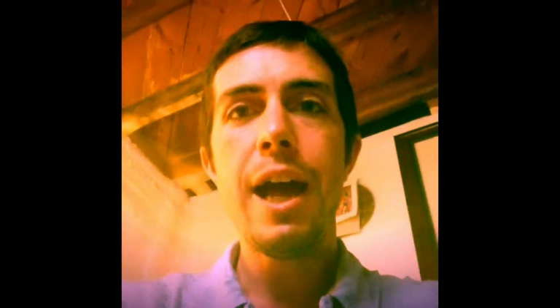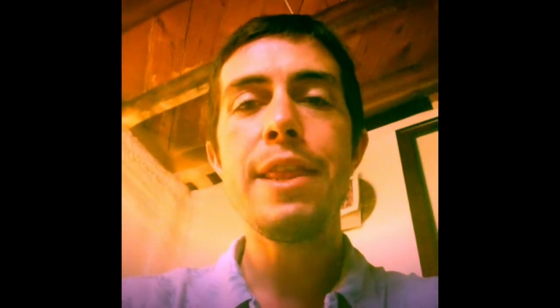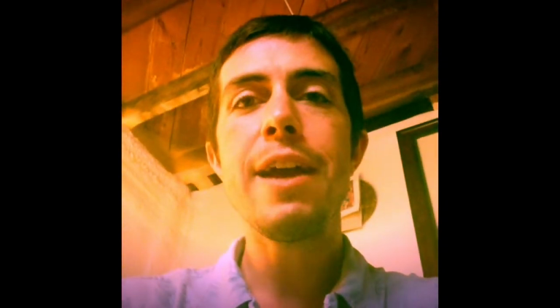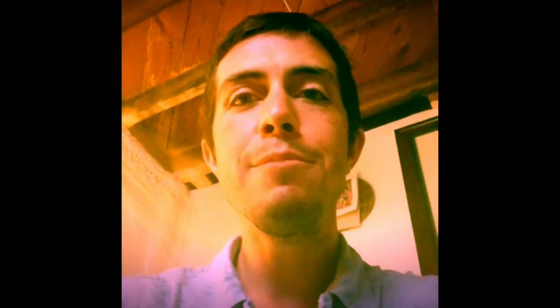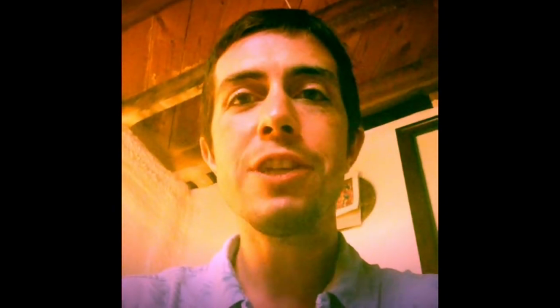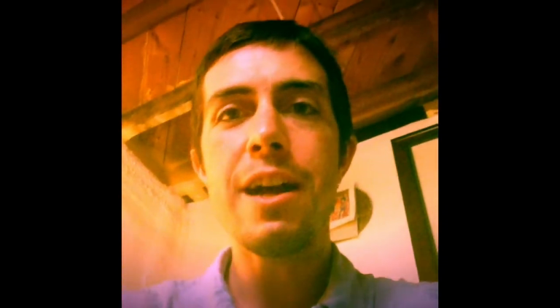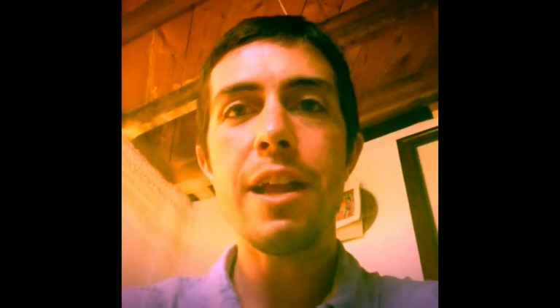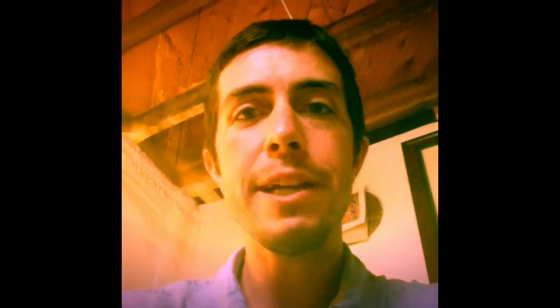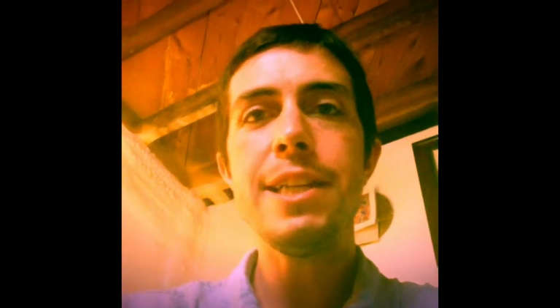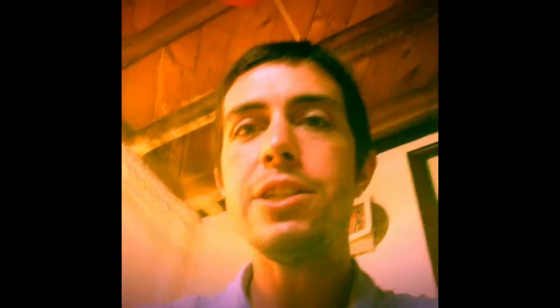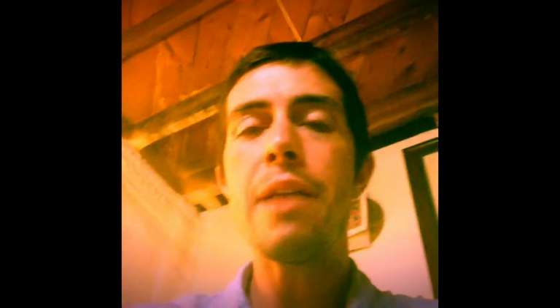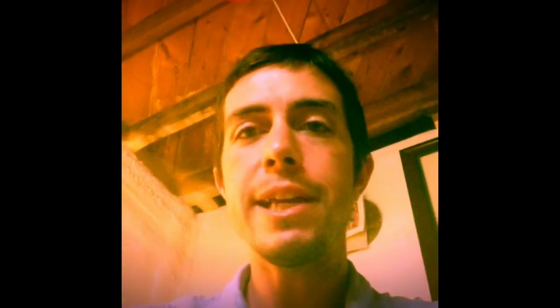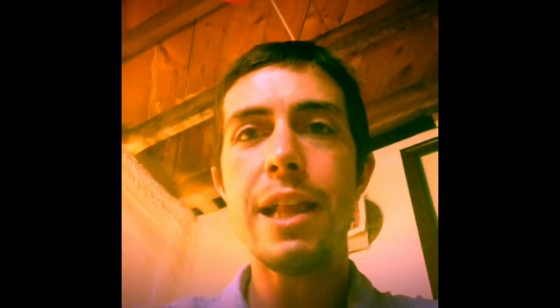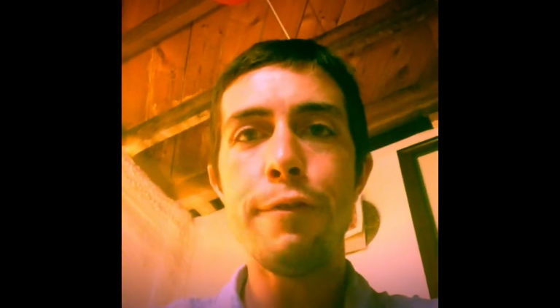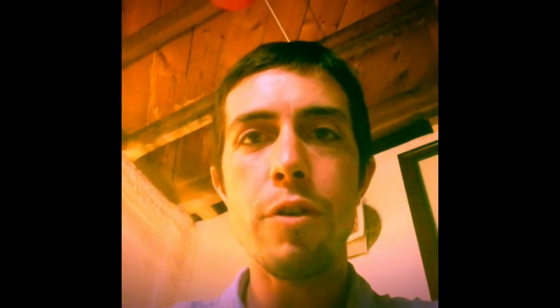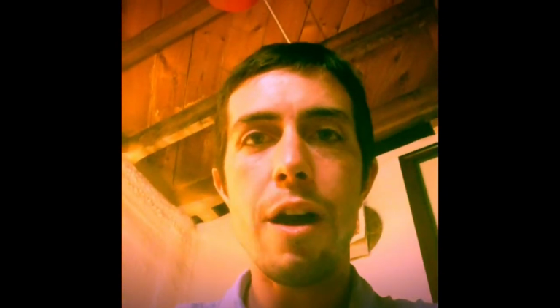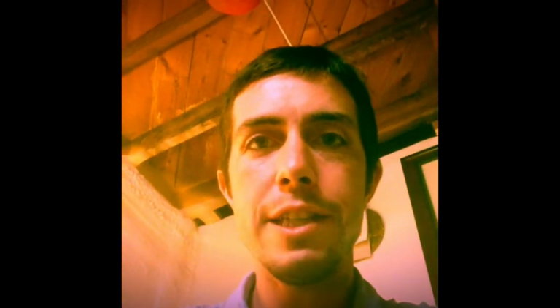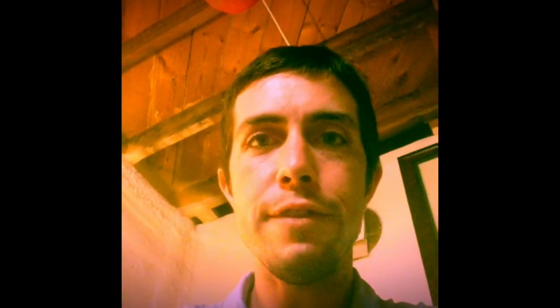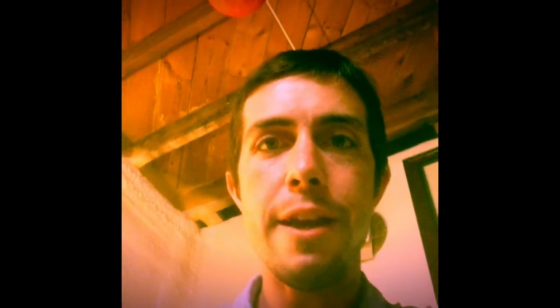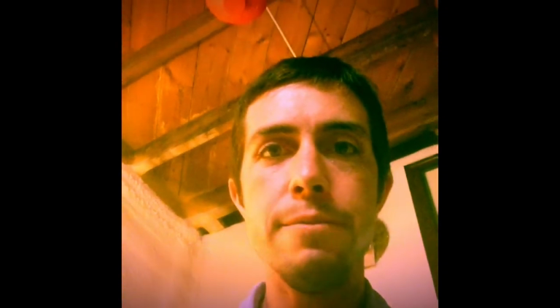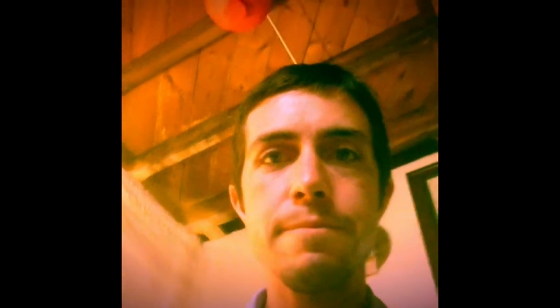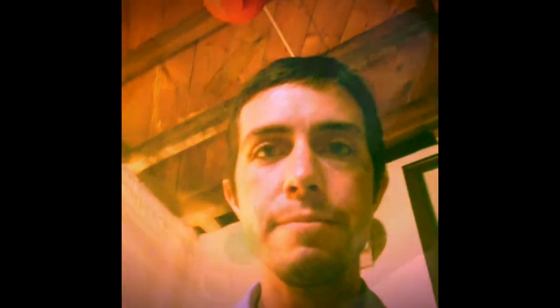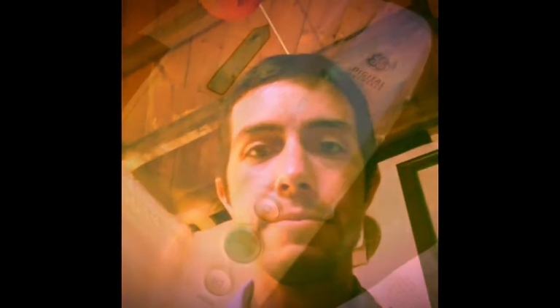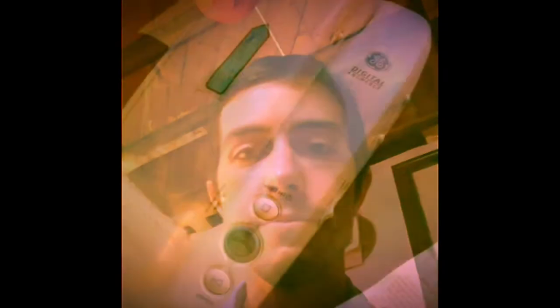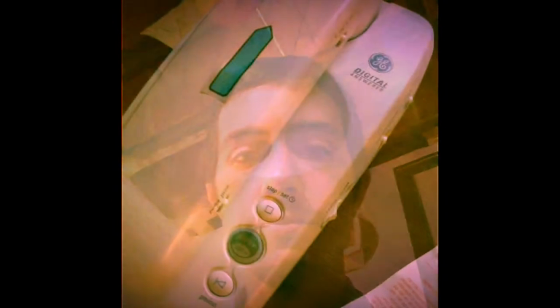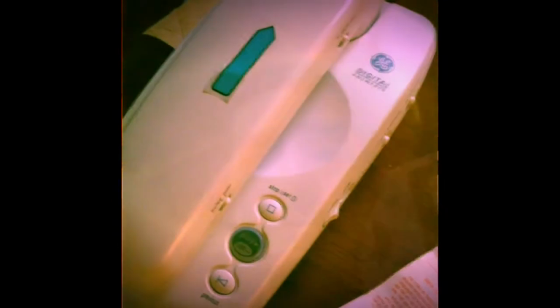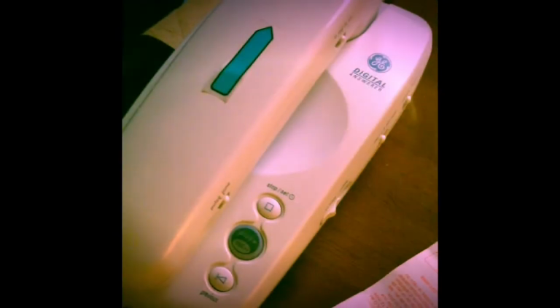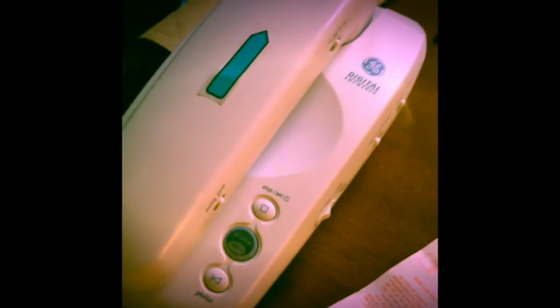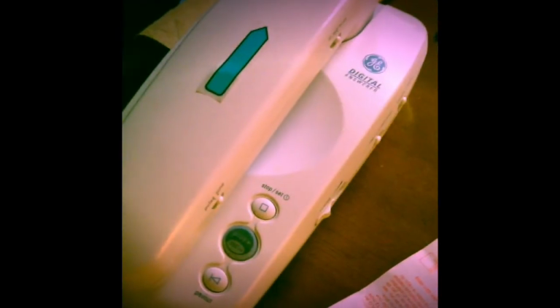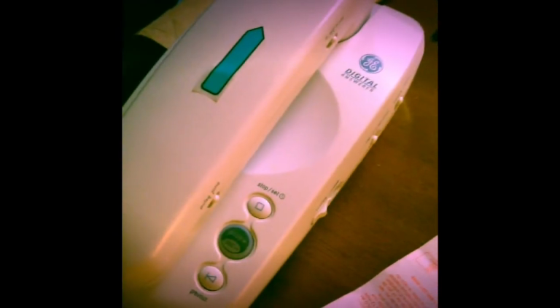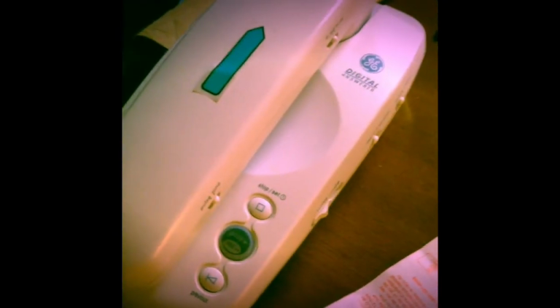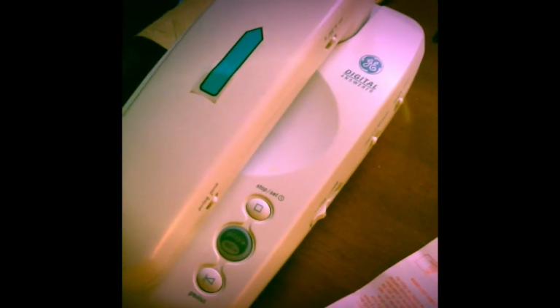Hi there, I'm Sean and I'm going to teach you how to make a telephone call in this video. This is a telephone.